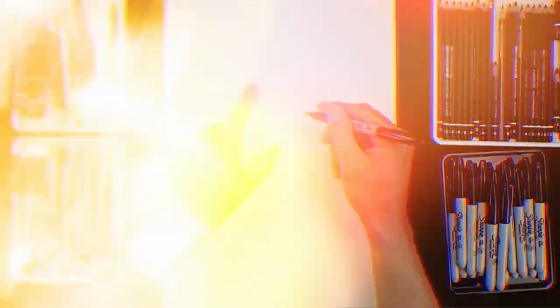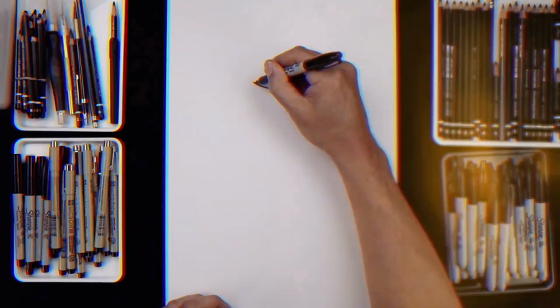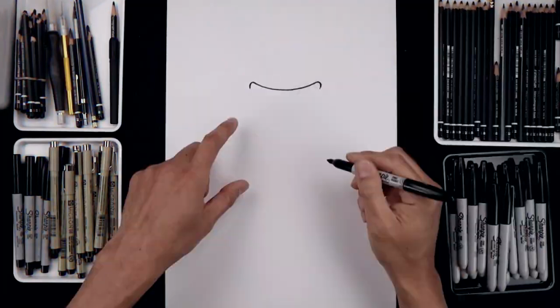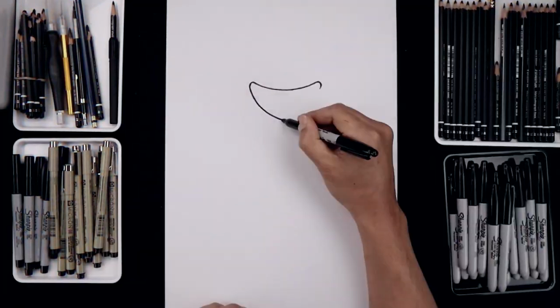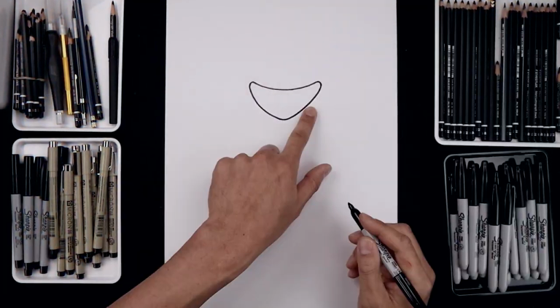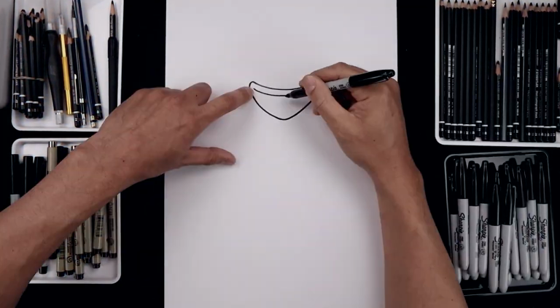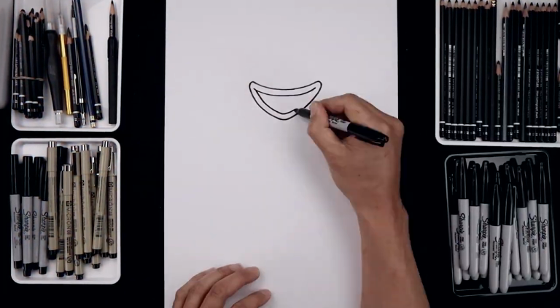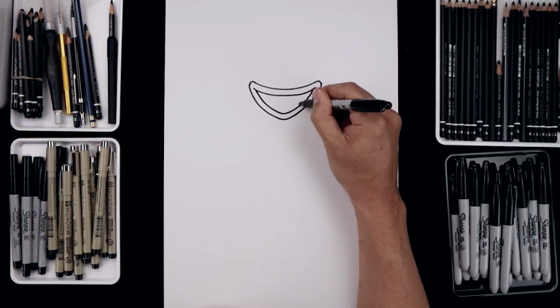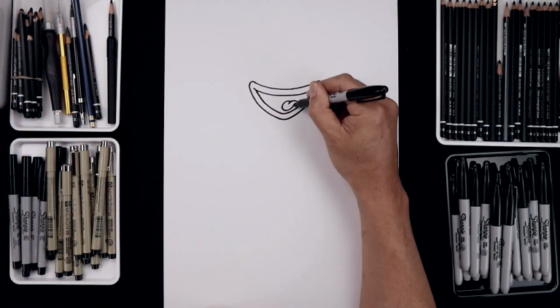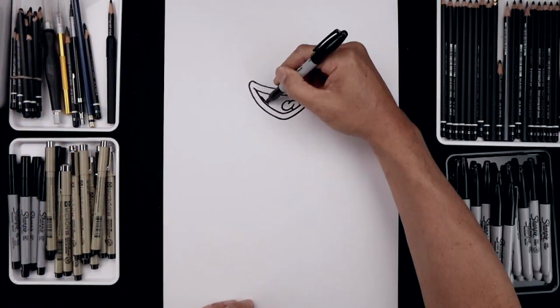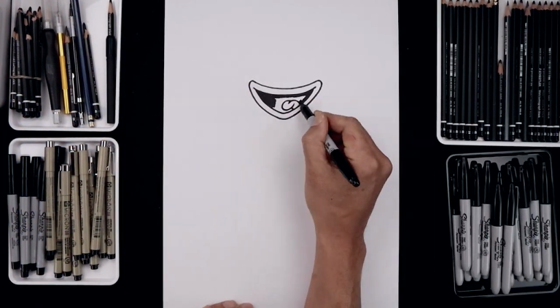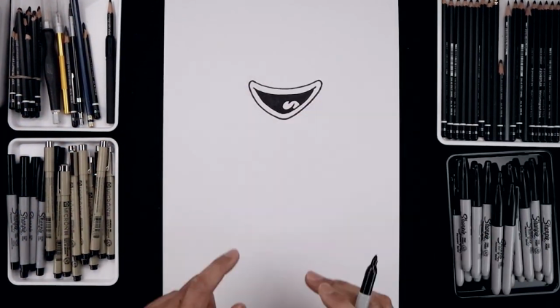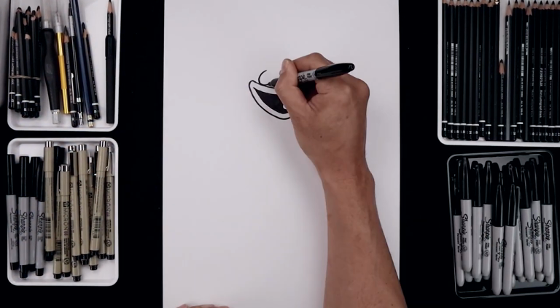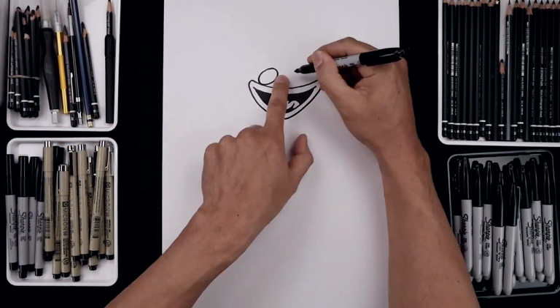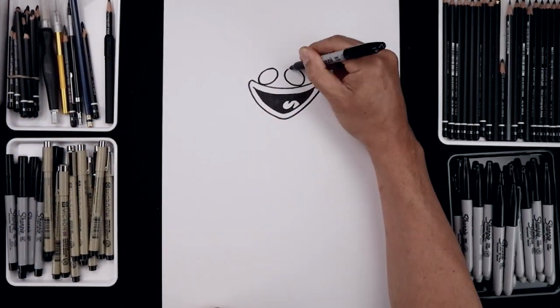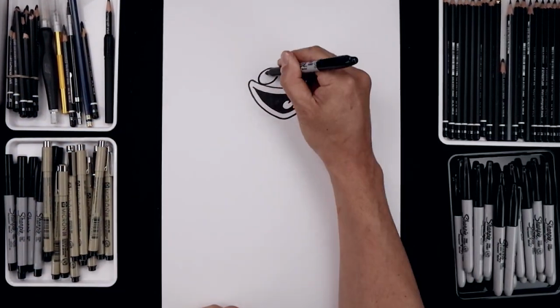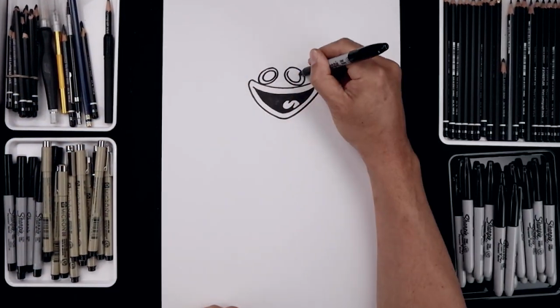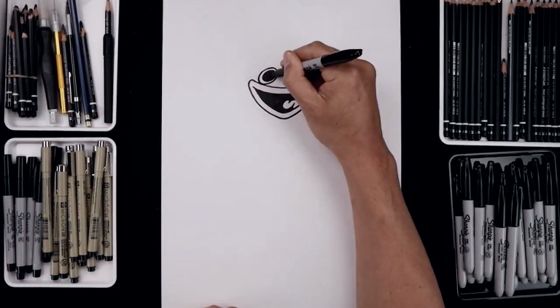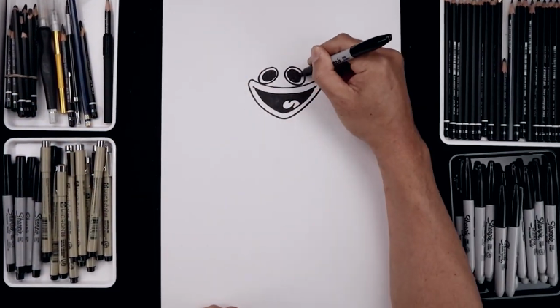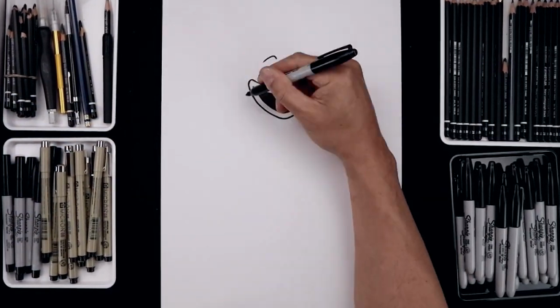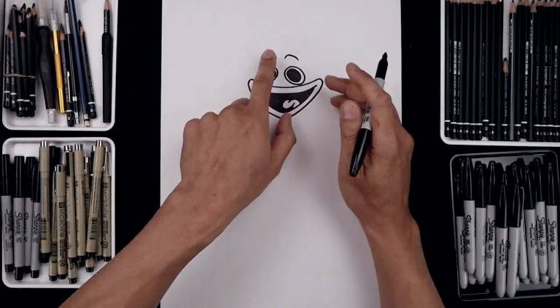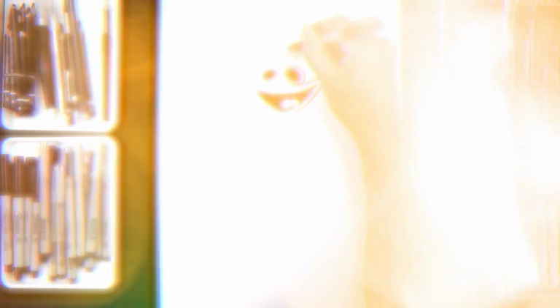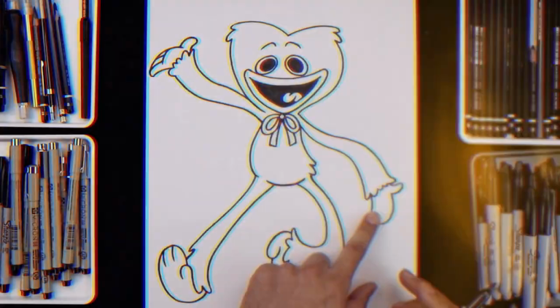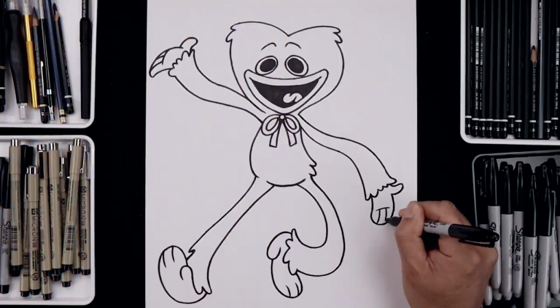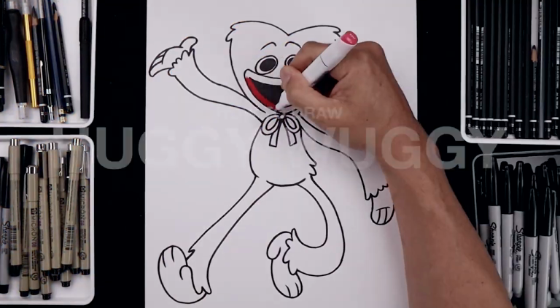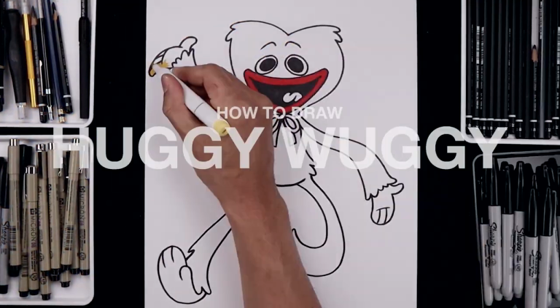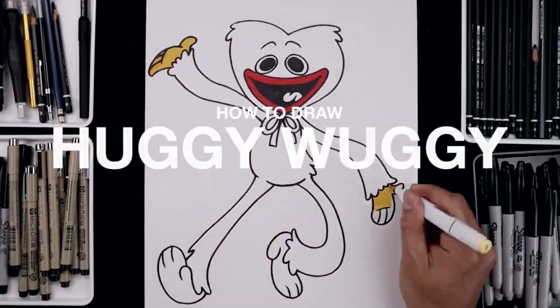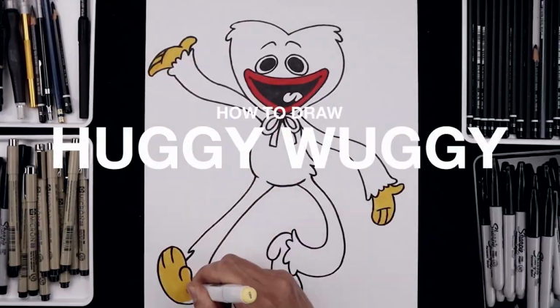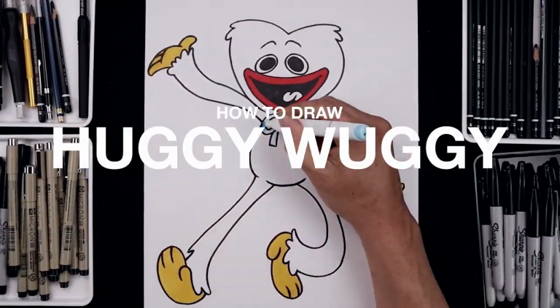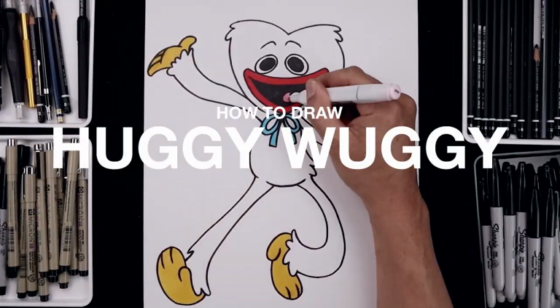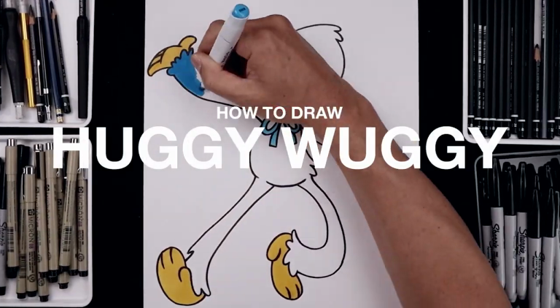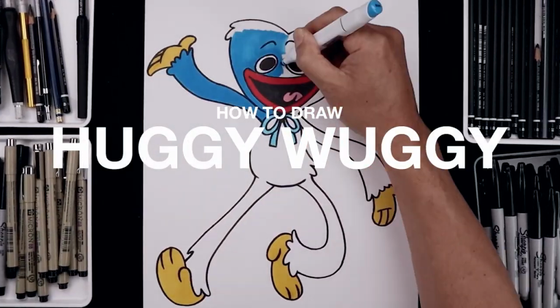What's up everyone and welcome to the club. In today's video I'll show you how to draw and color Huggy Wuggy from Poppy Playtime.